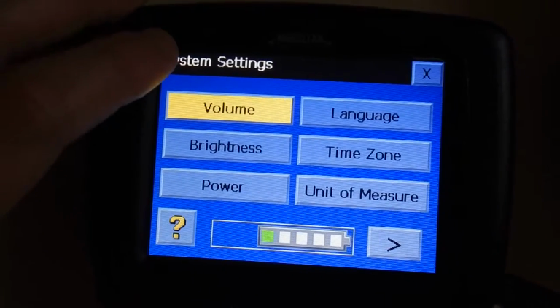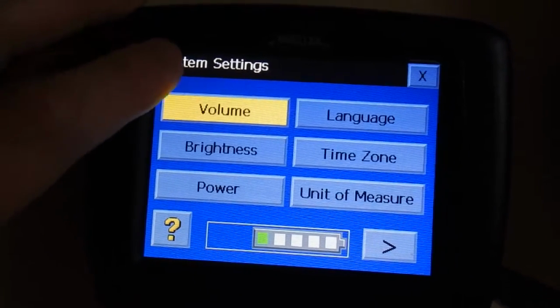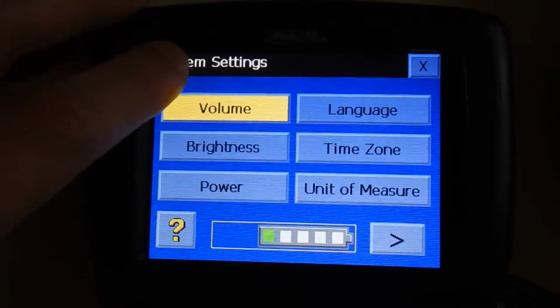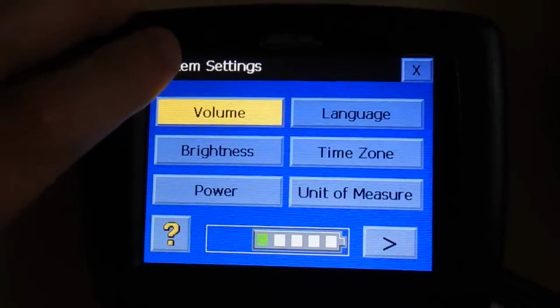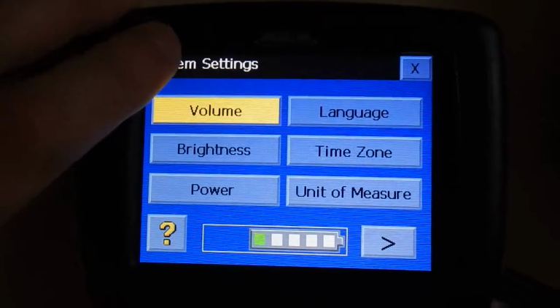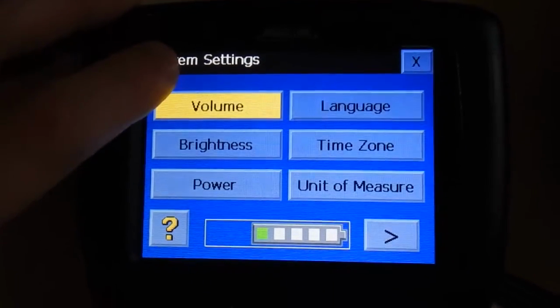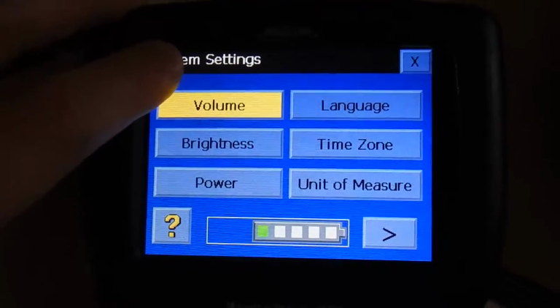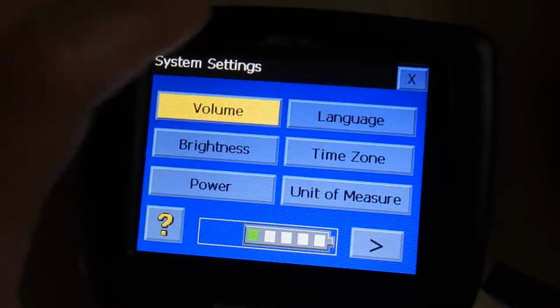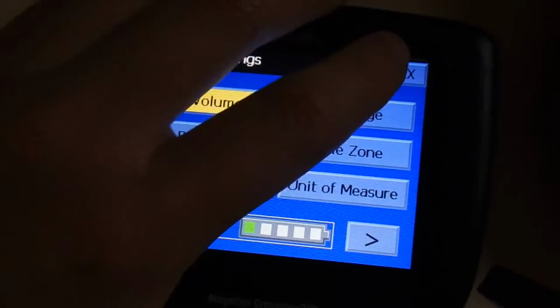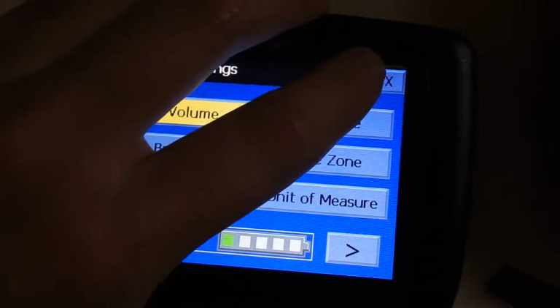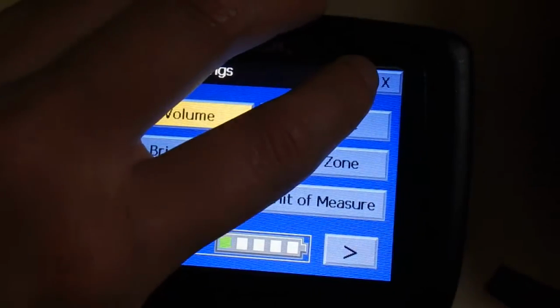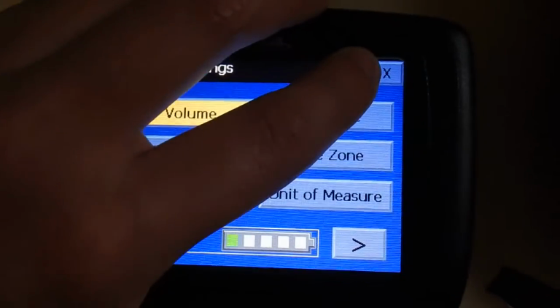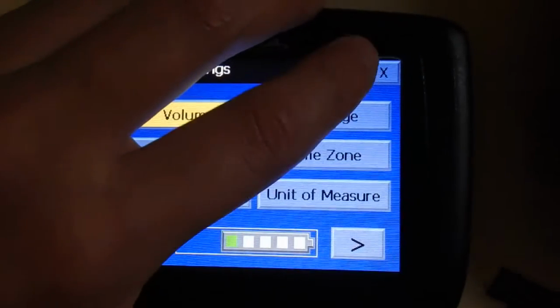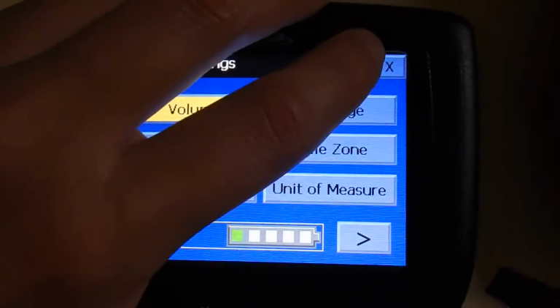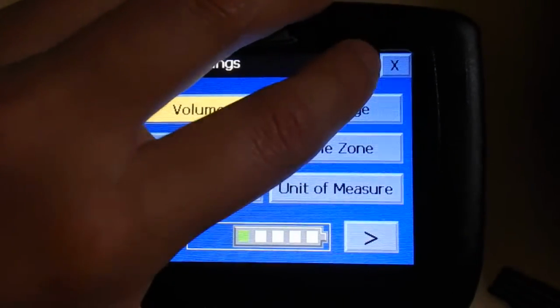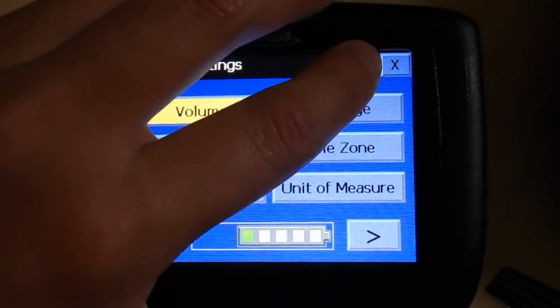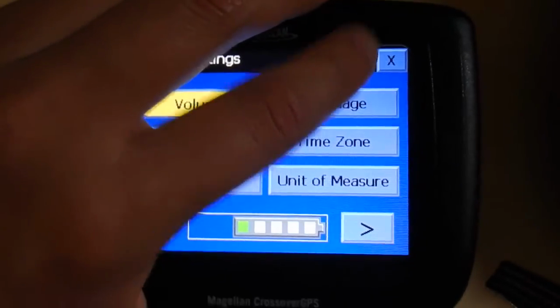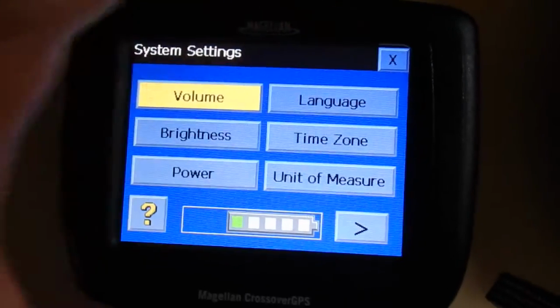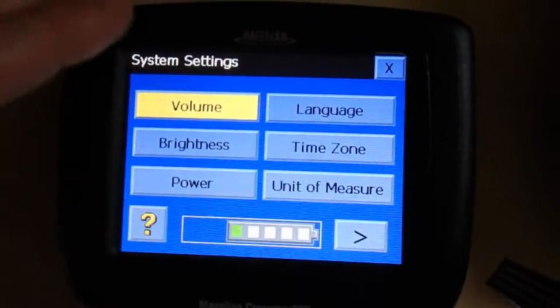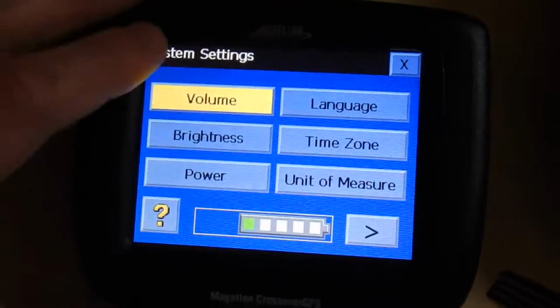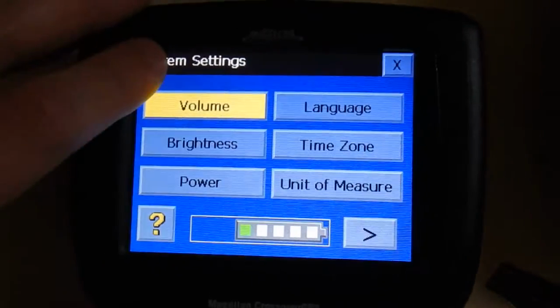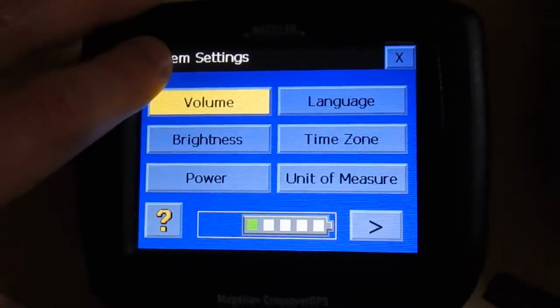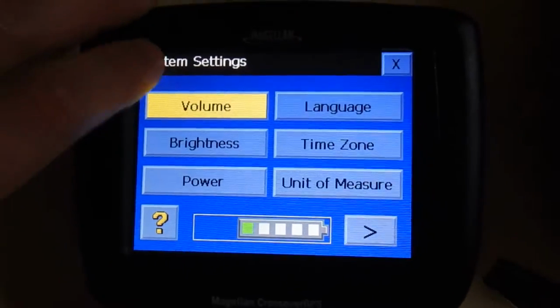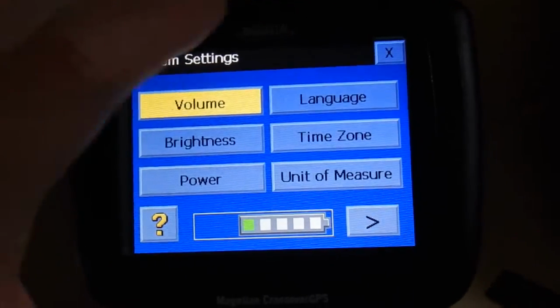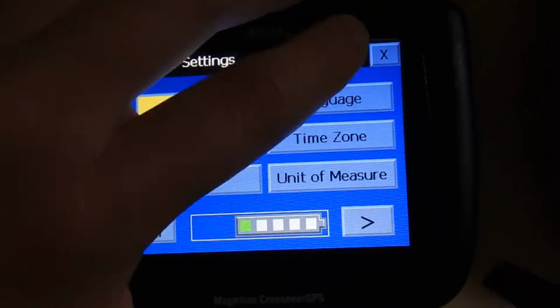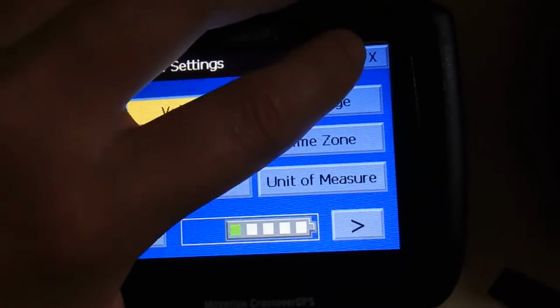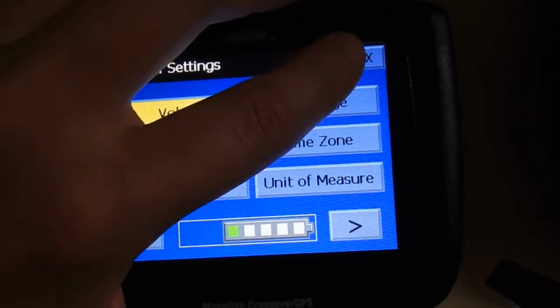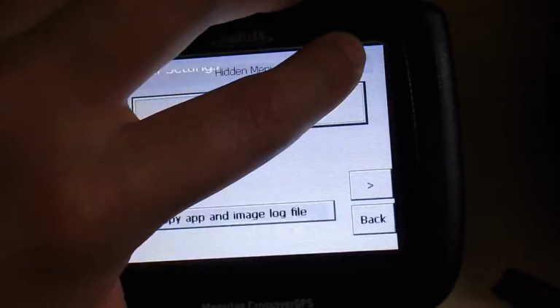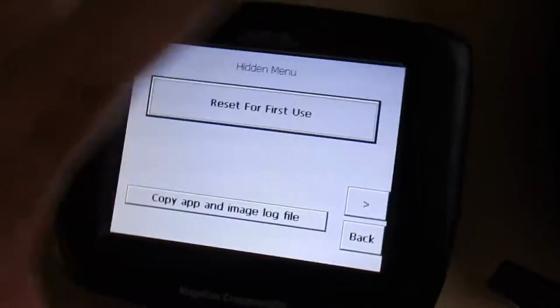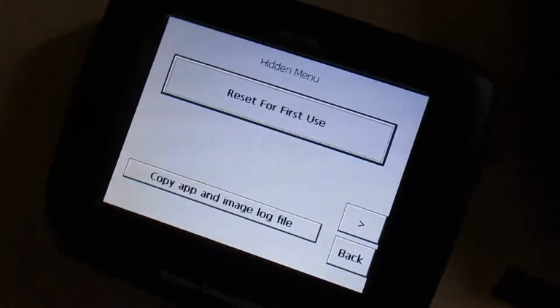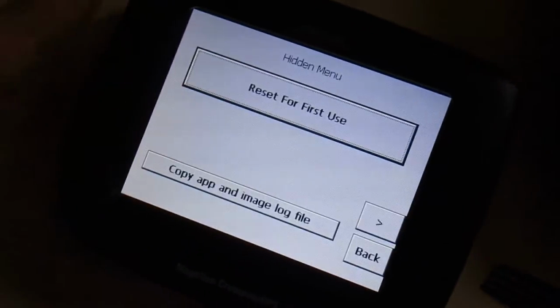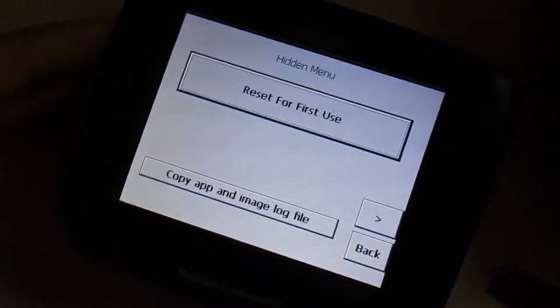One, two, one, two, one, two. There we go.